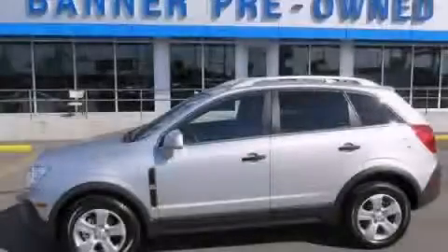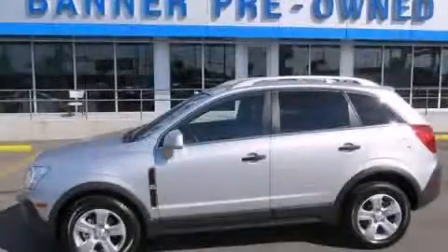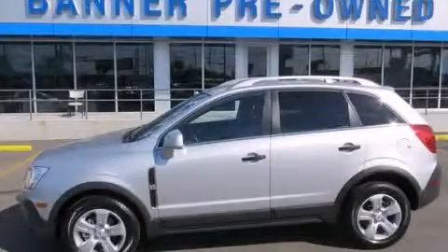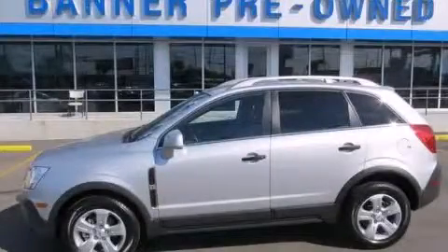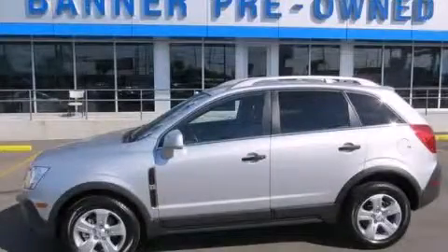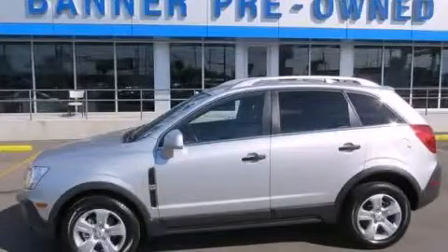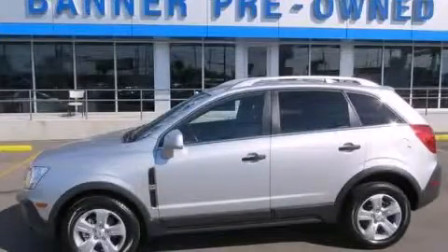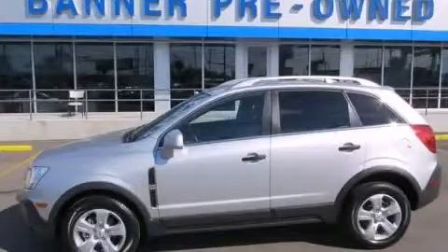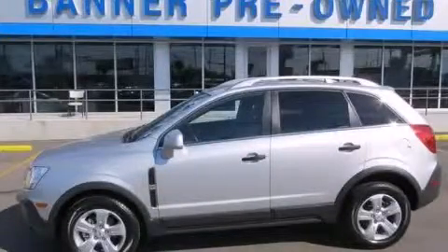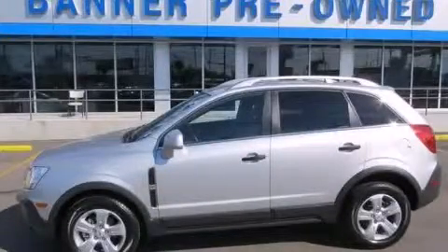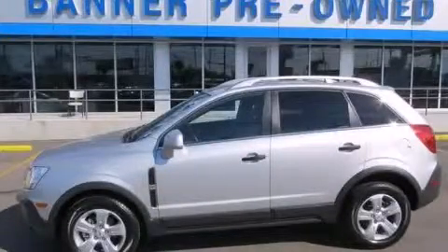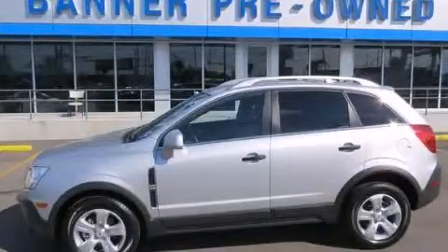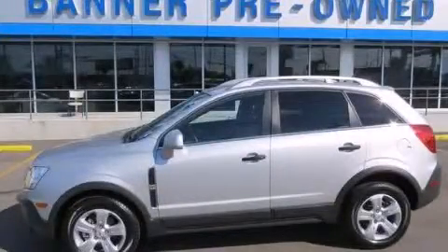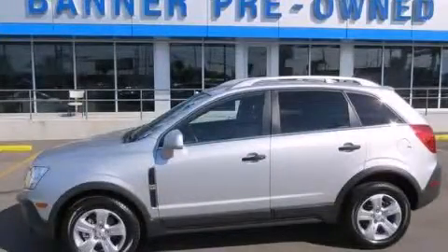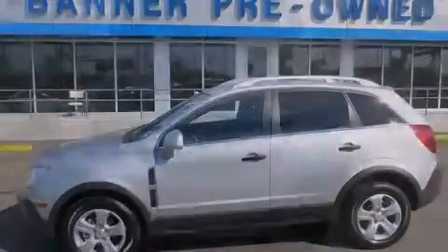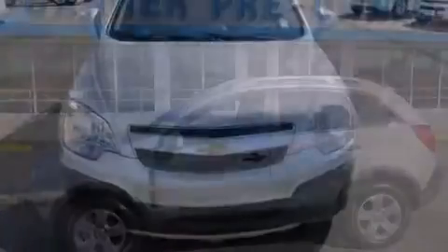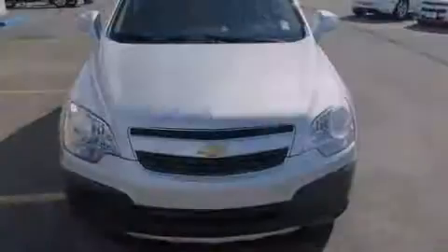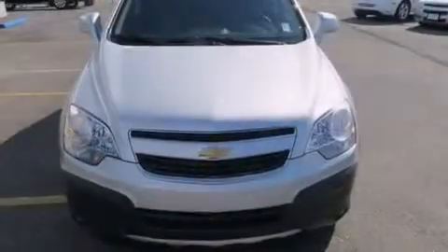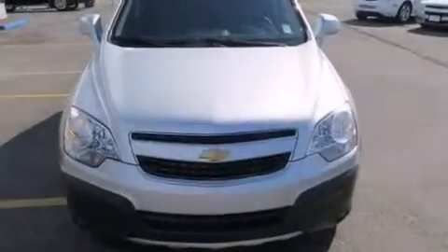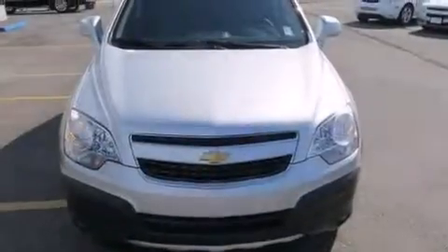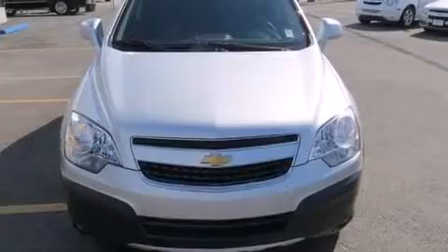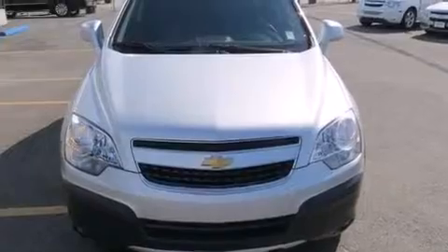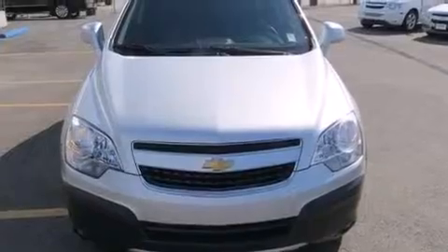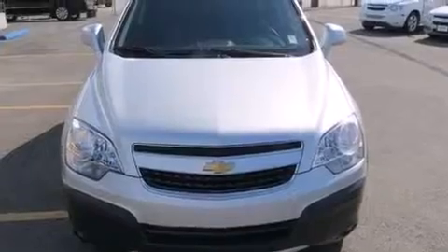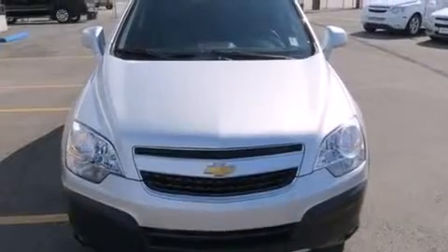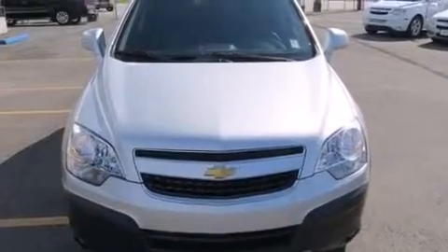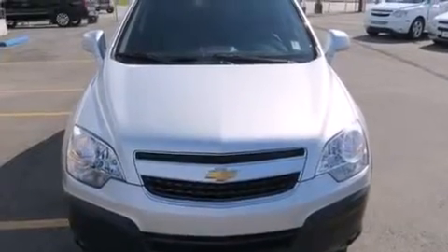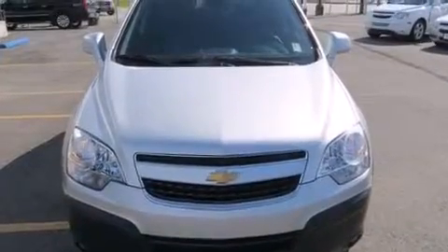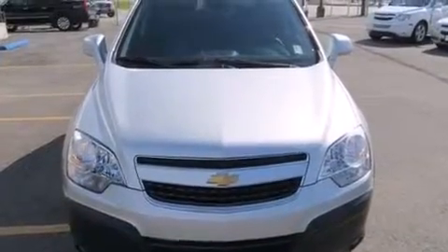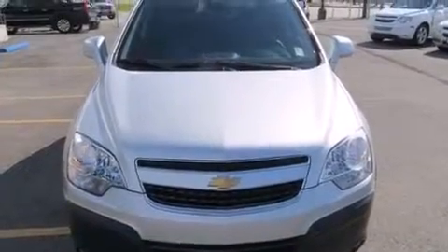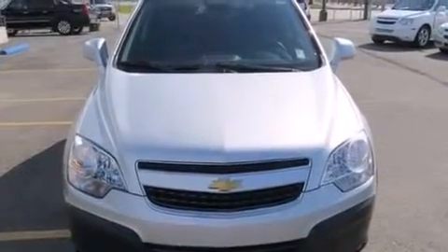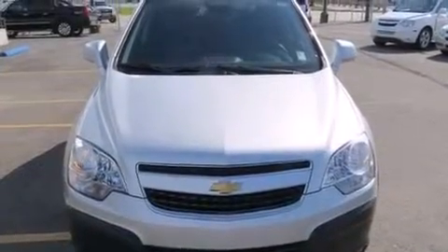This is a 2013 Chevrolet Captiva. It has a four-cylinder engine and an automatic transmission.